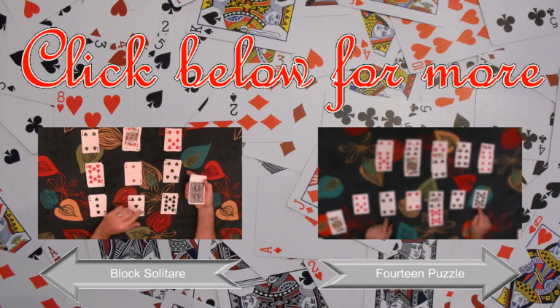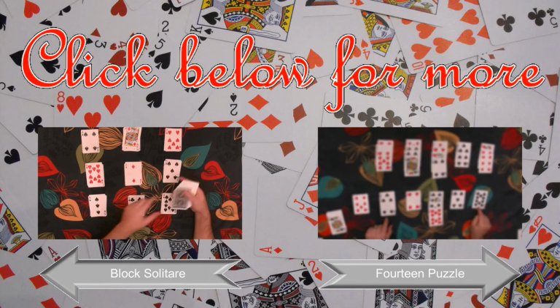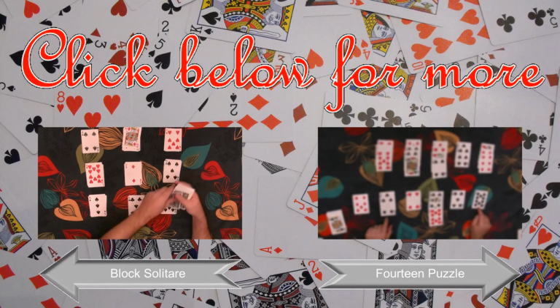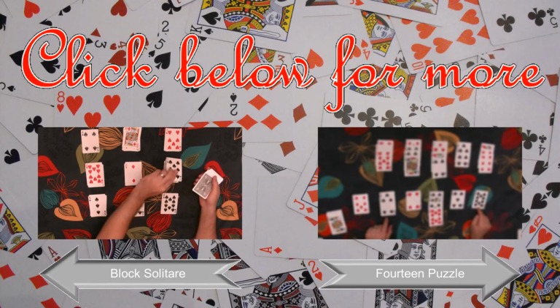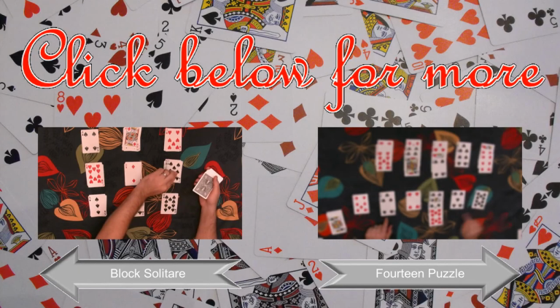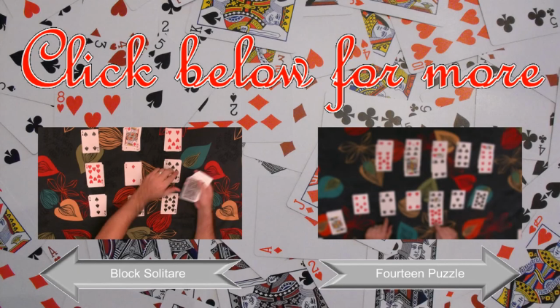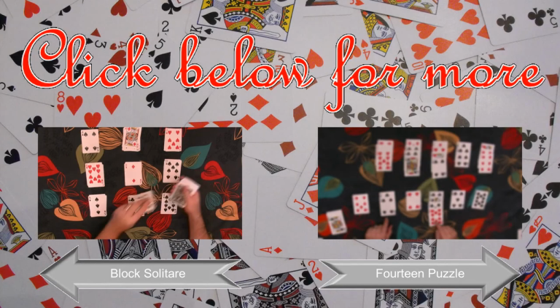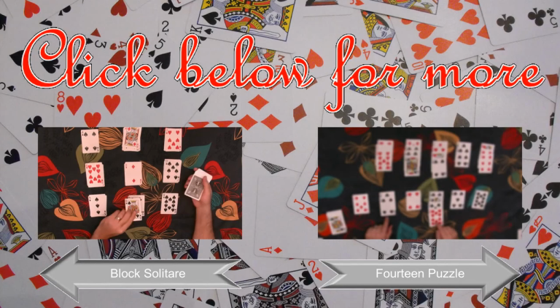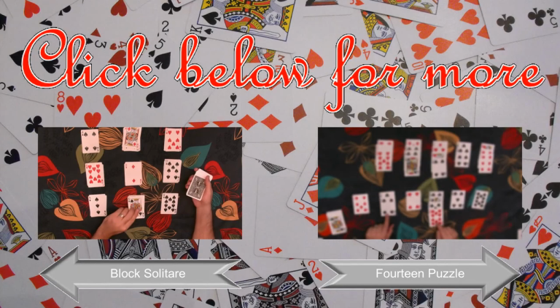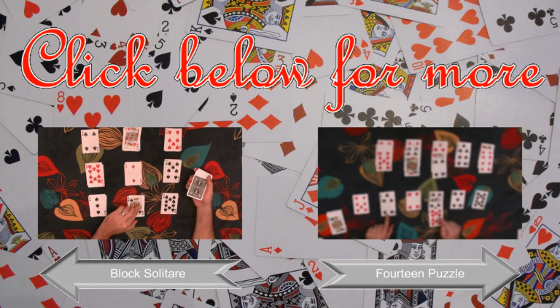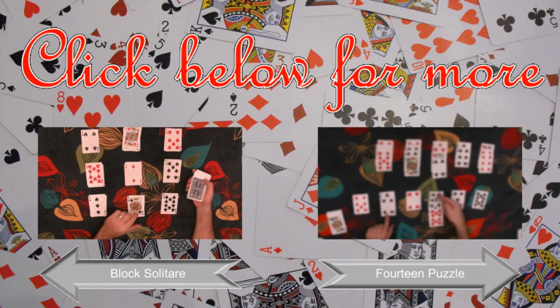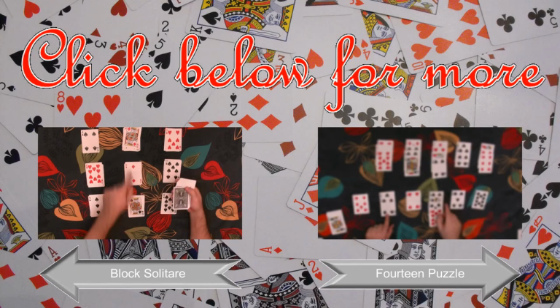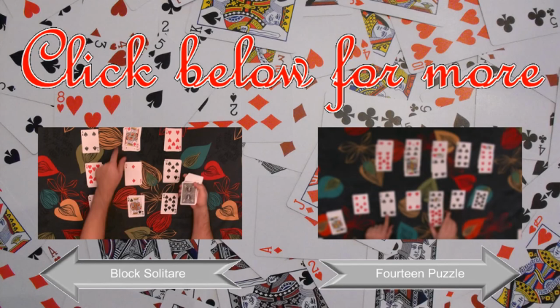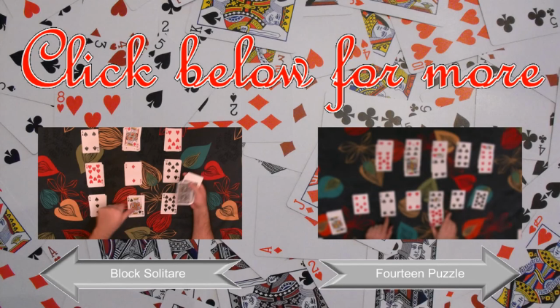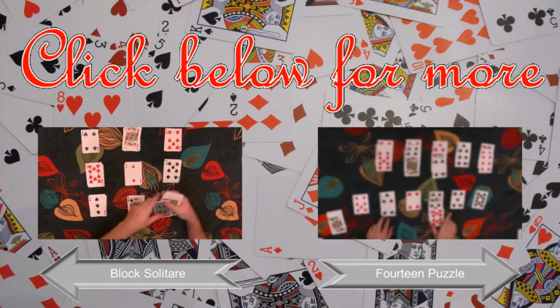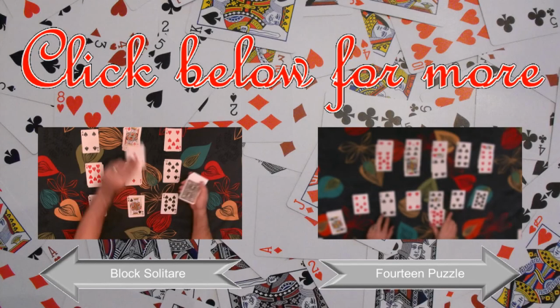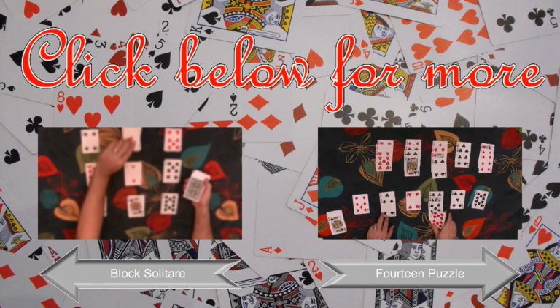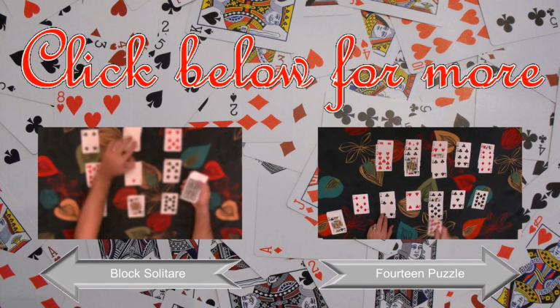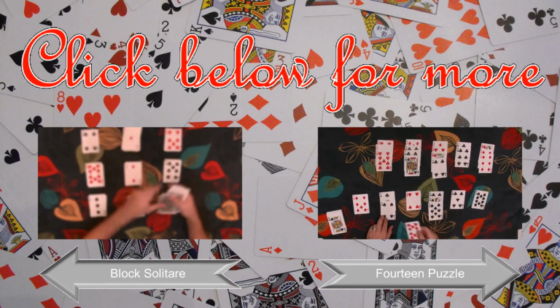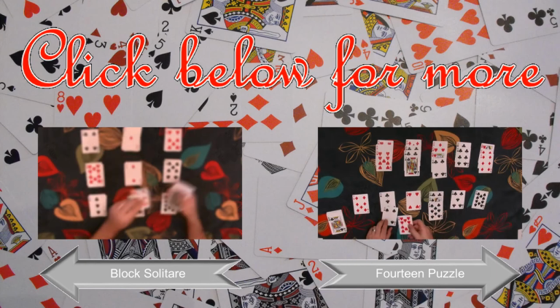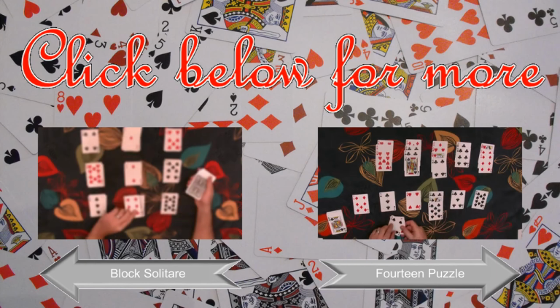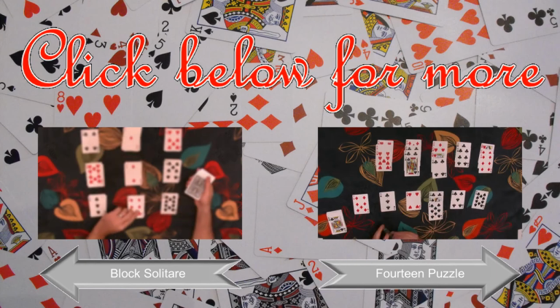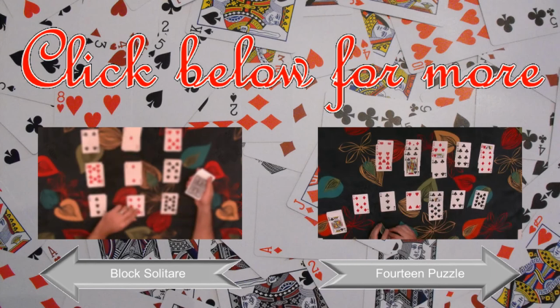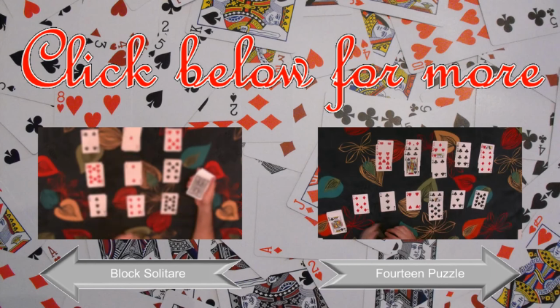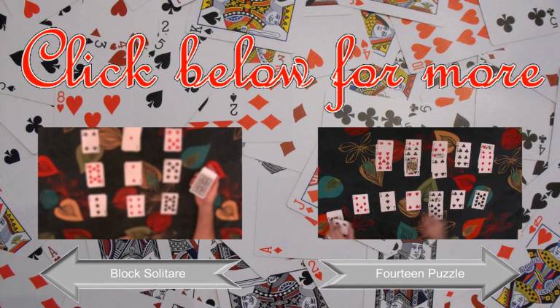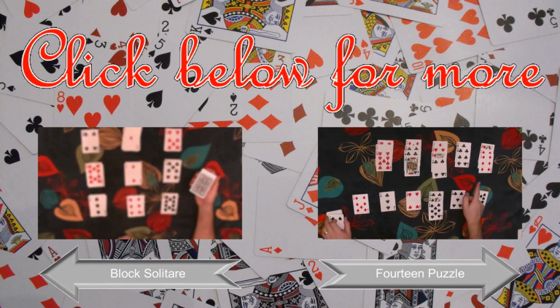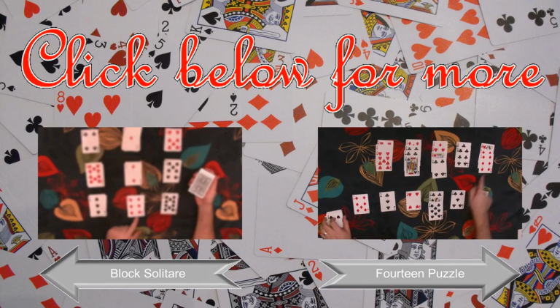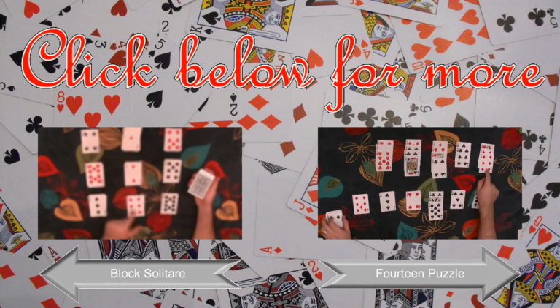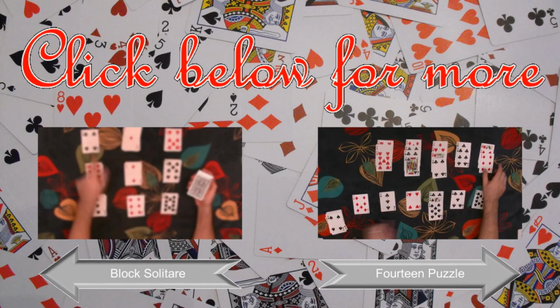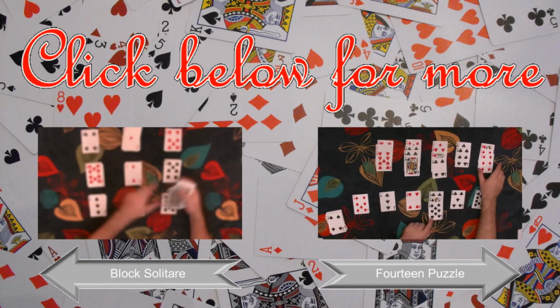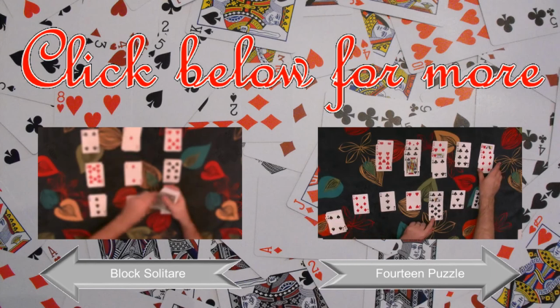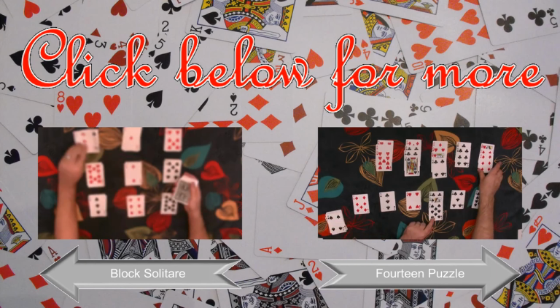Again, a 5 and a 5, a pair of Kings. This is also a good move because it allows me to access the 6.